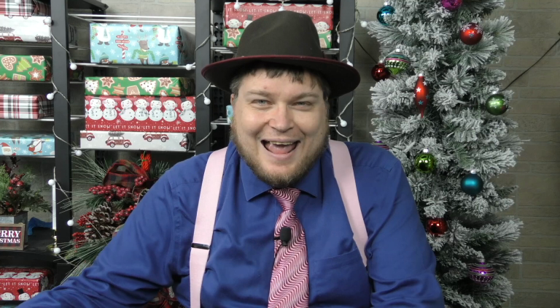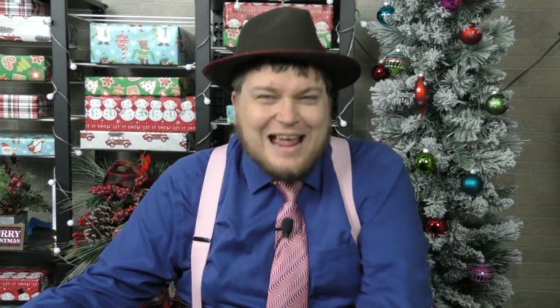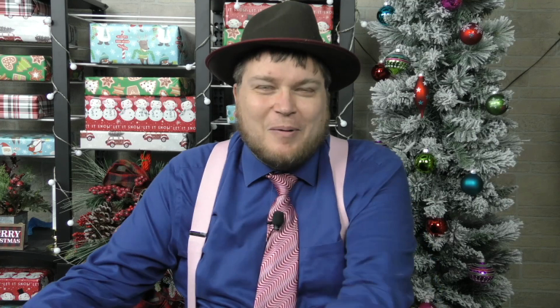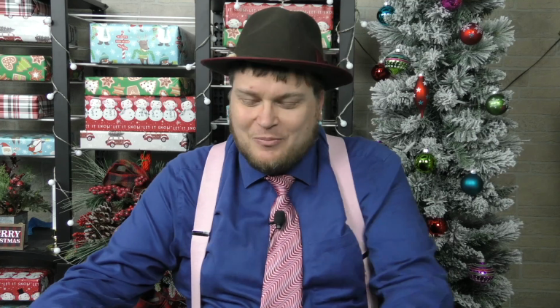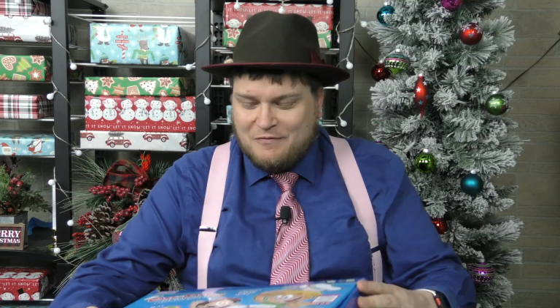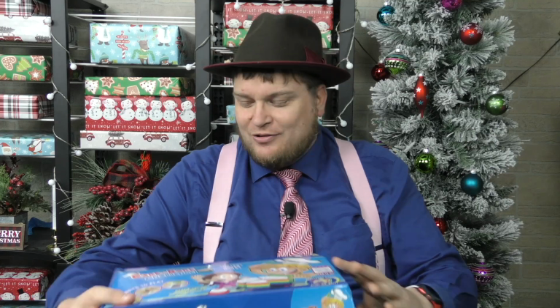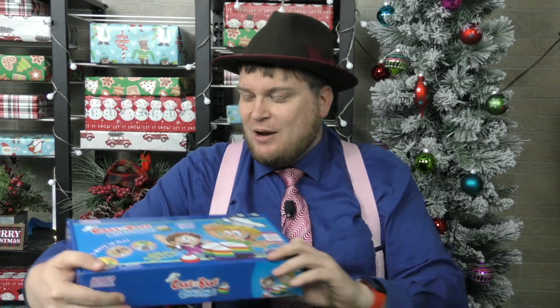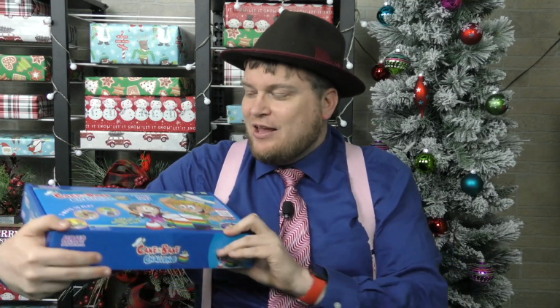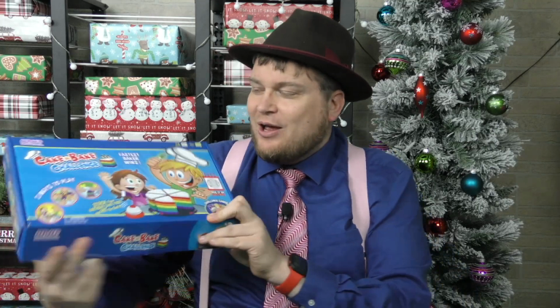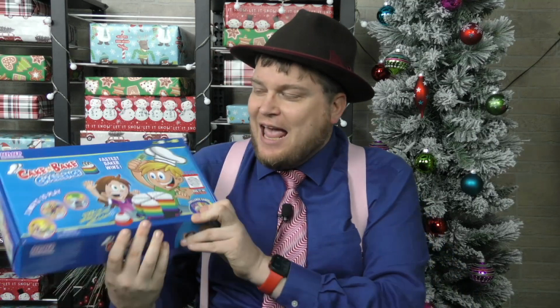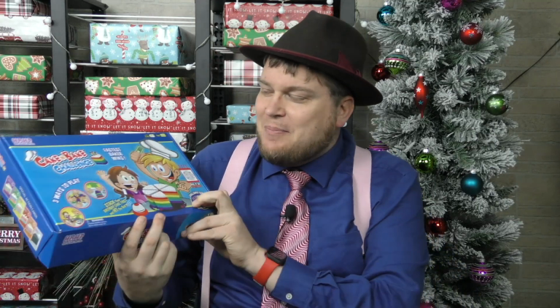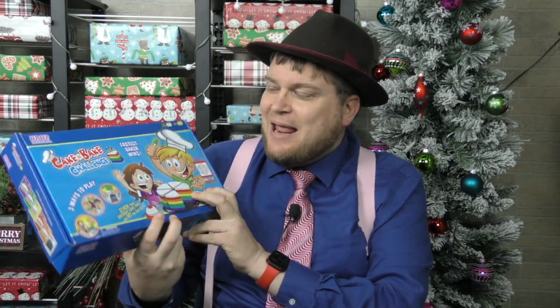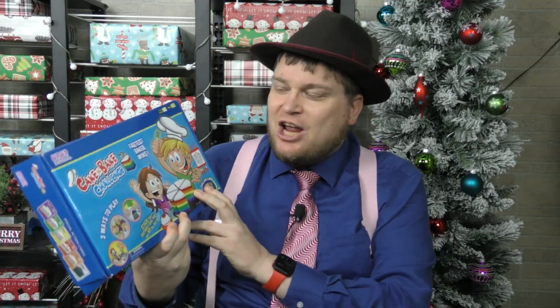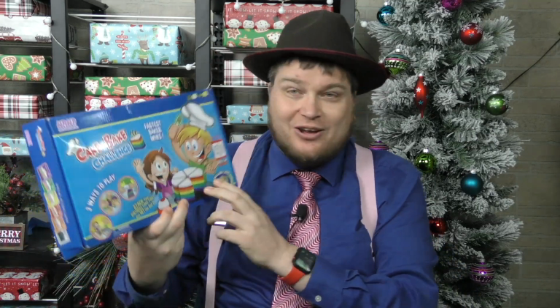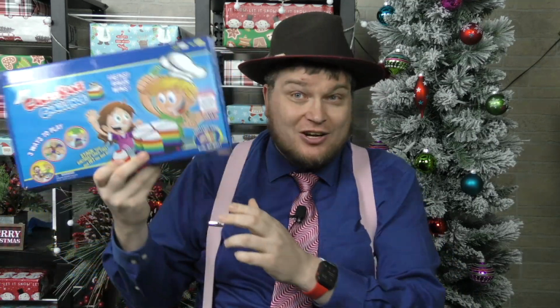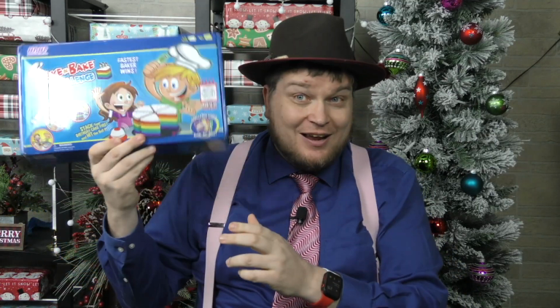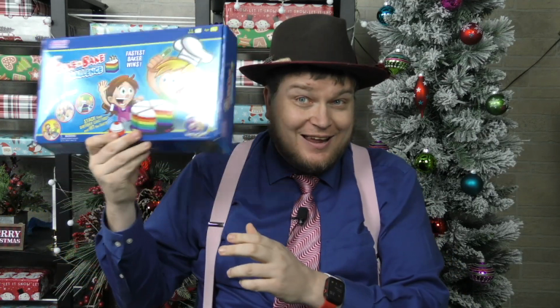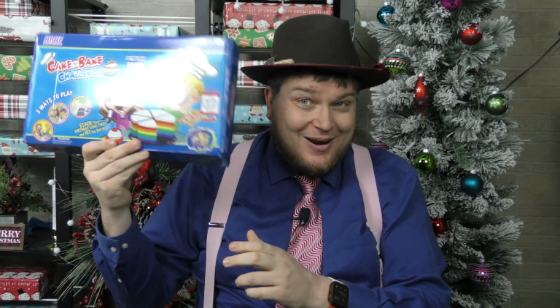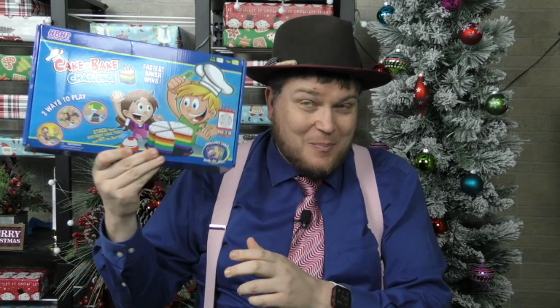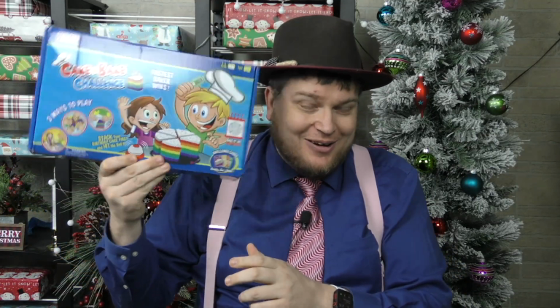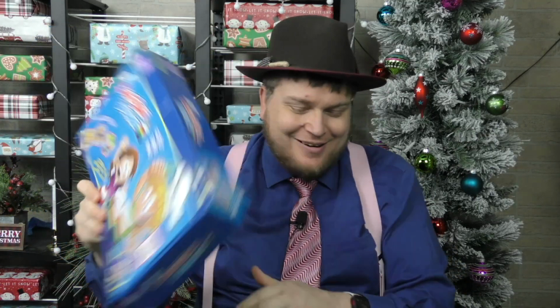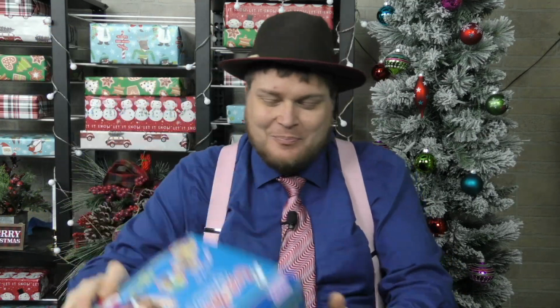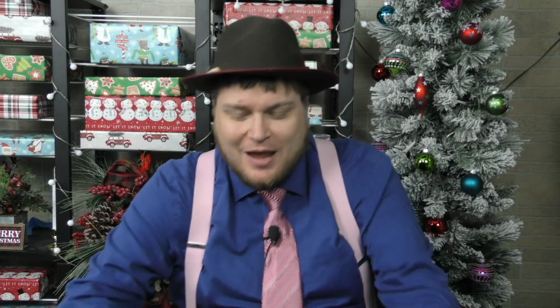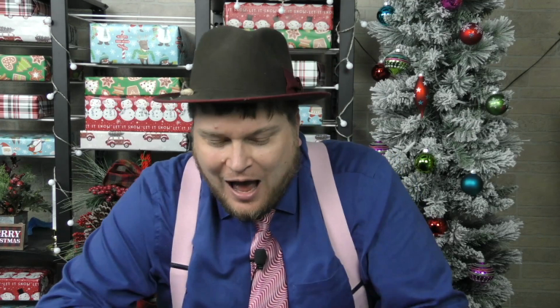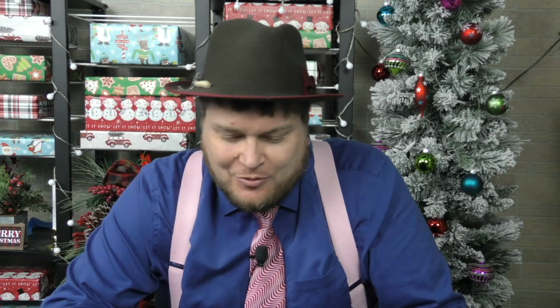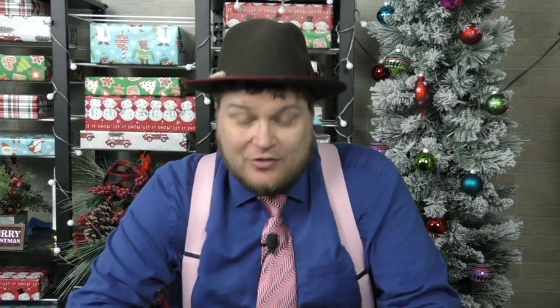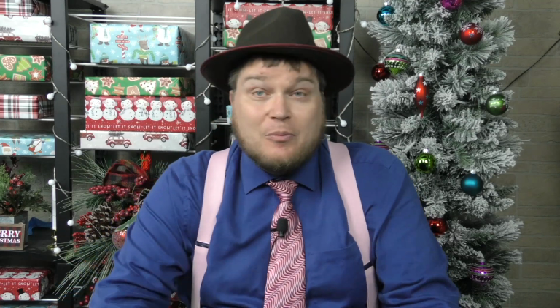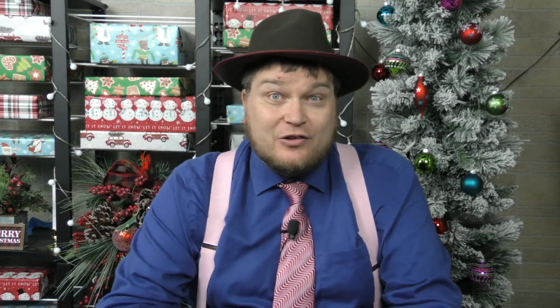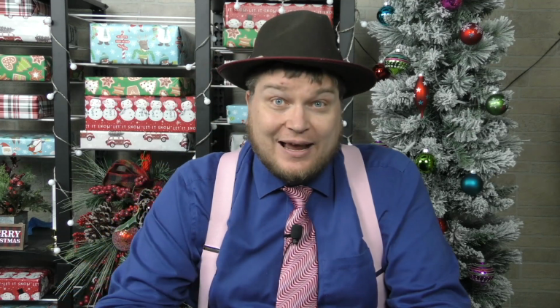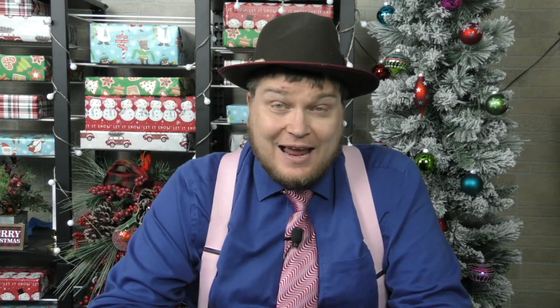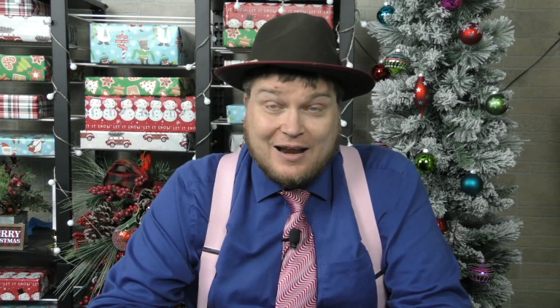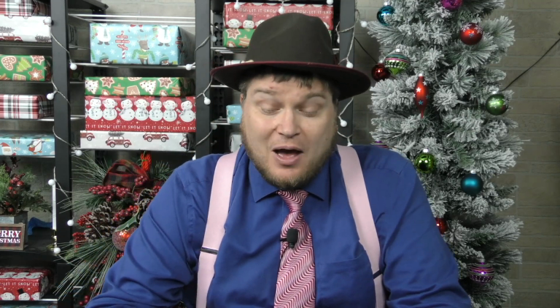Hey everybody, I'm Tom Vassel, and today we're taking a look at Cake and Bake Challenge. Hear the bell in there? So this is a game where you're going to stack a cake and hit a bell.